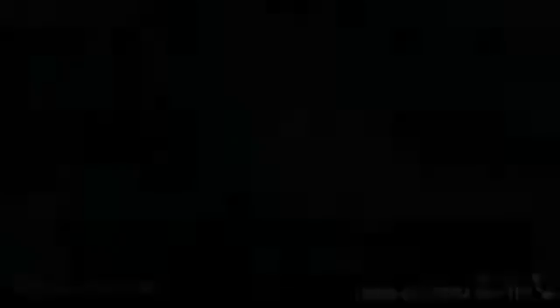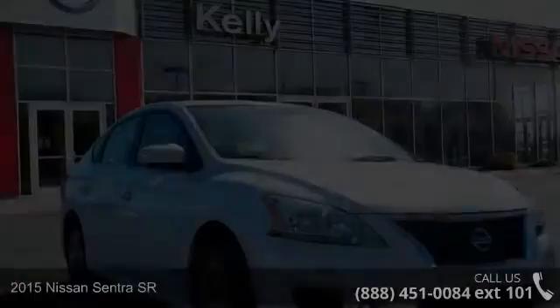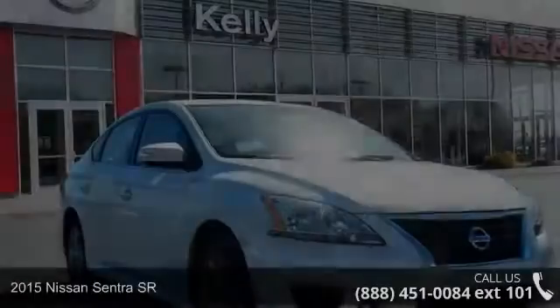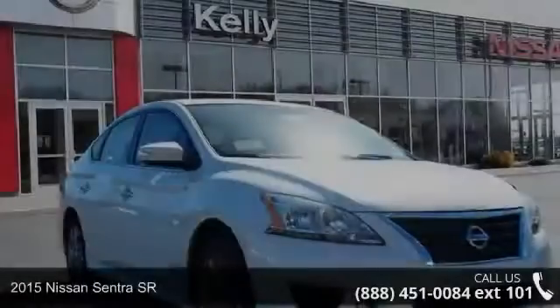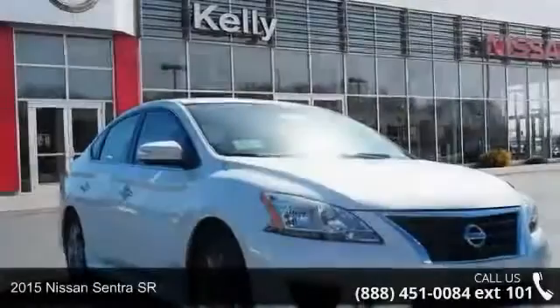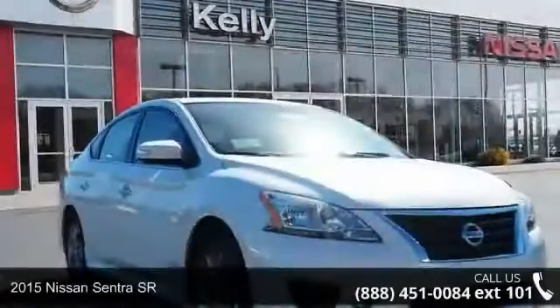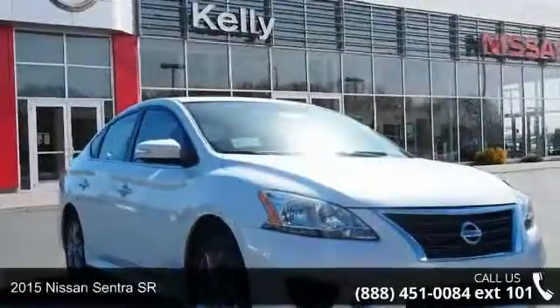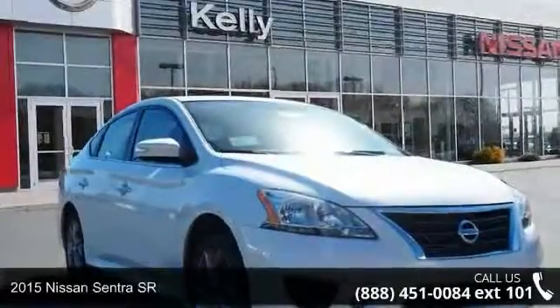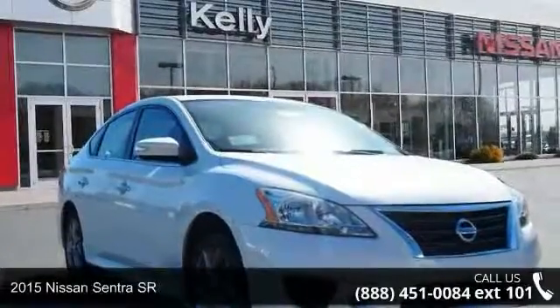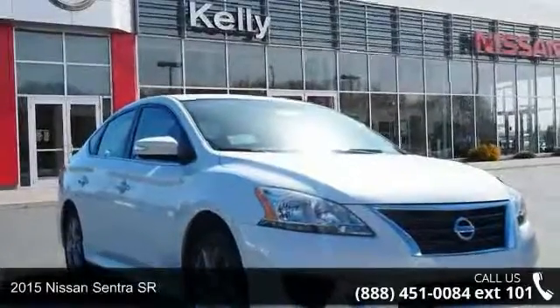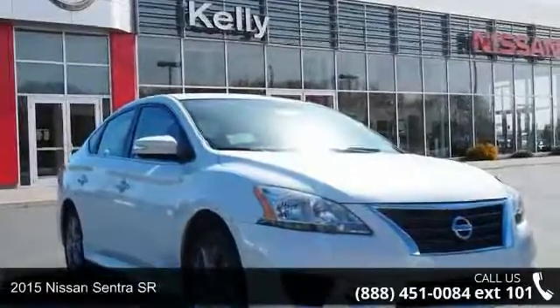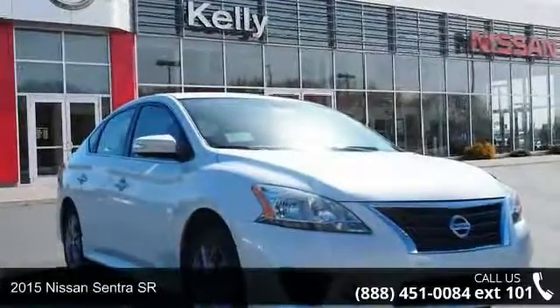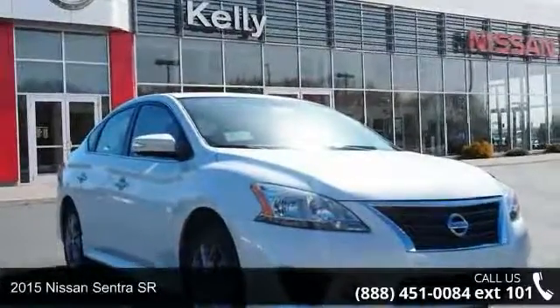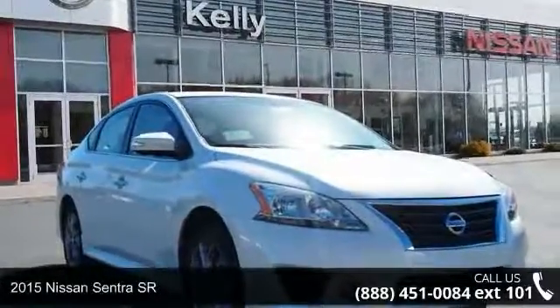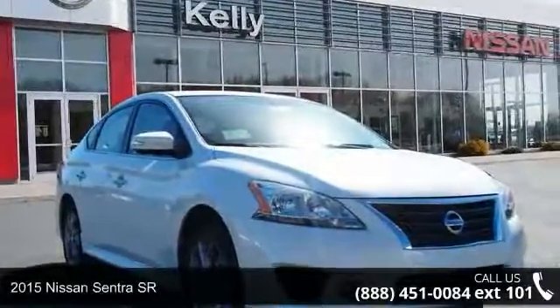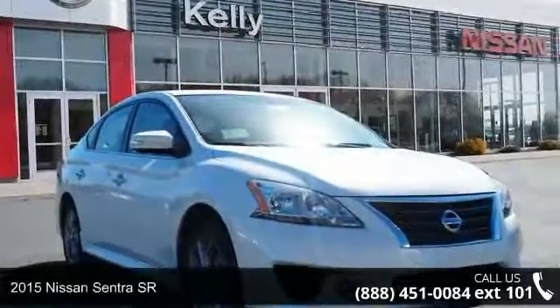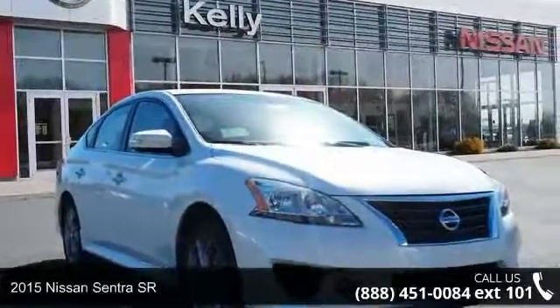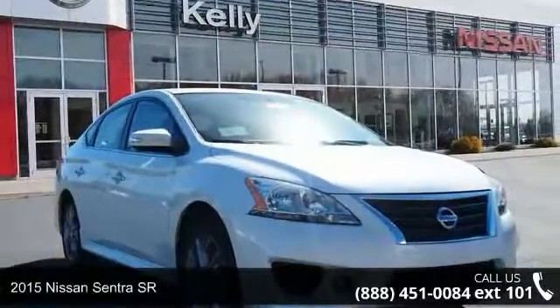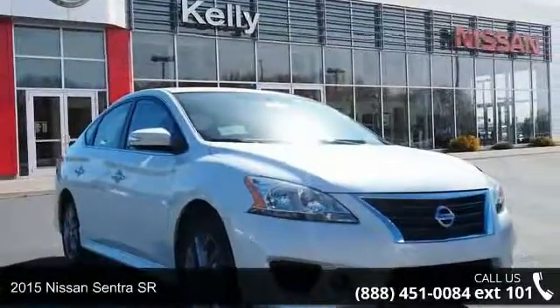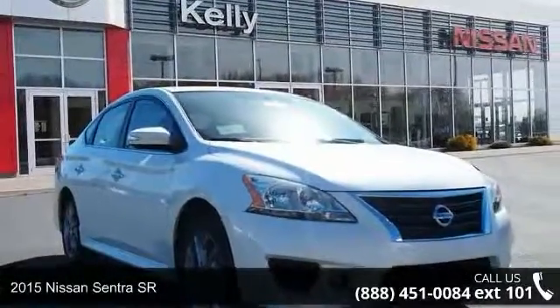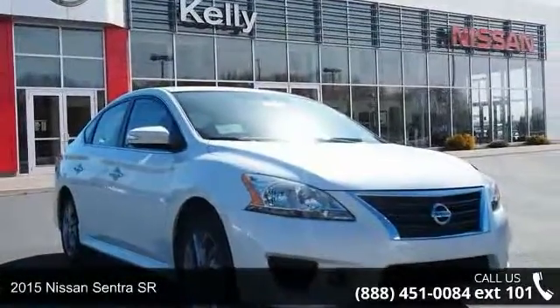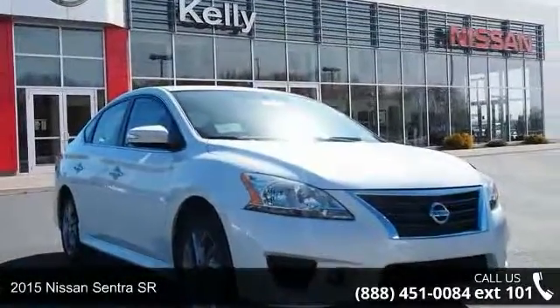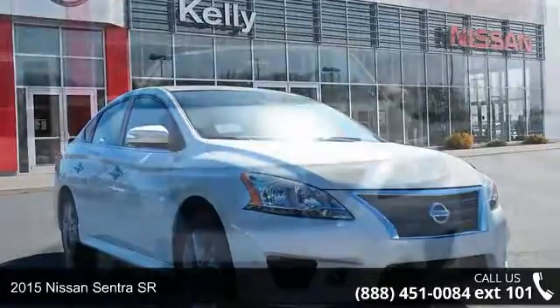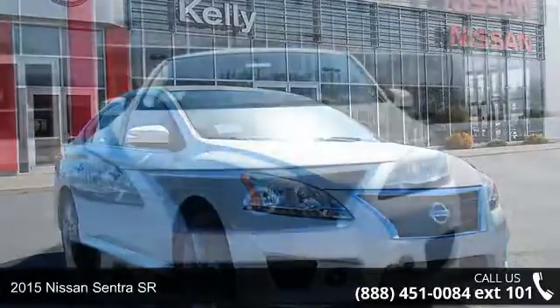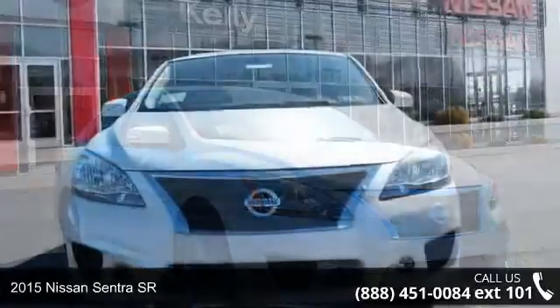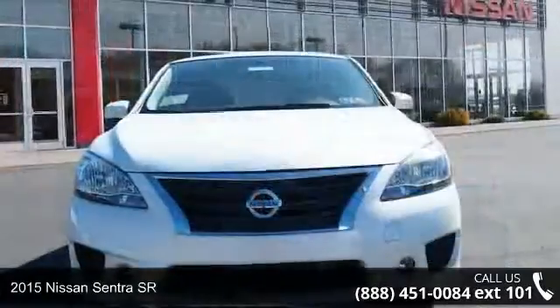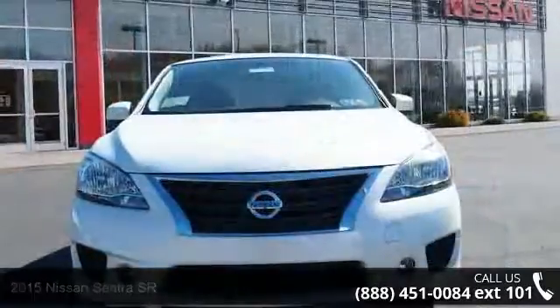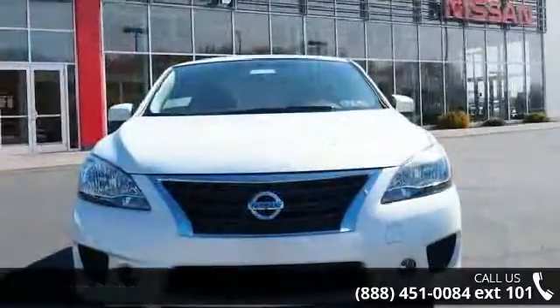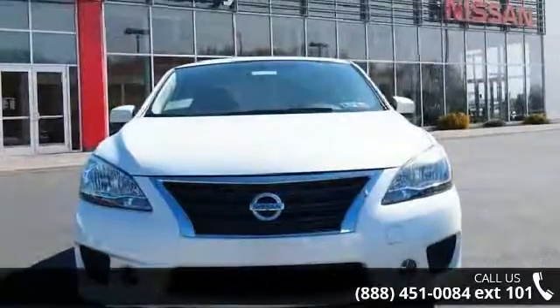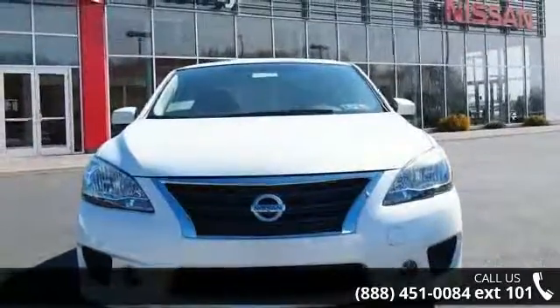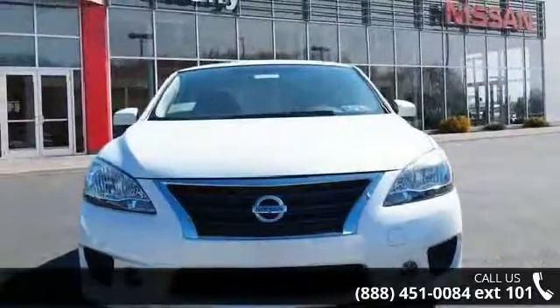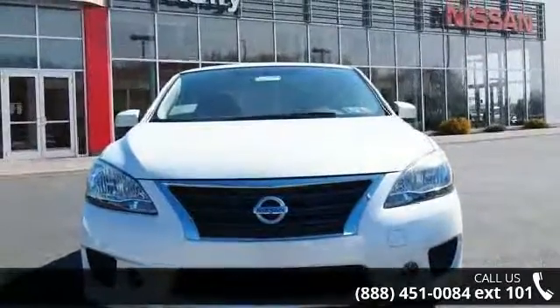Step into the 2015 Nissan Sentra SR. If you are looking for an automobile with great features, look no further.